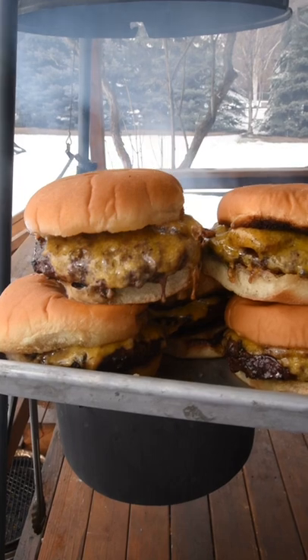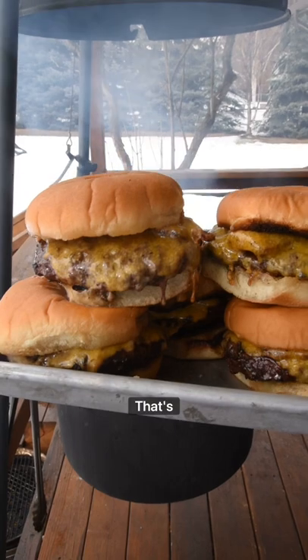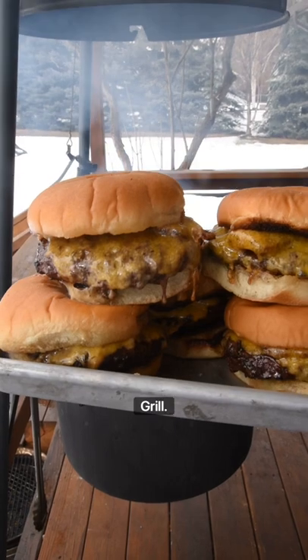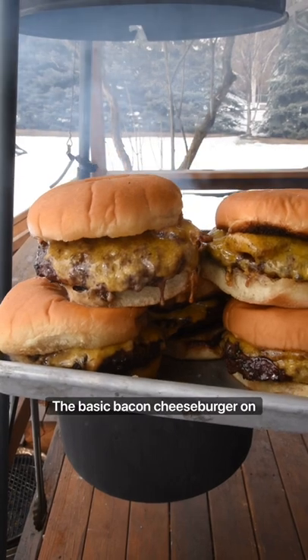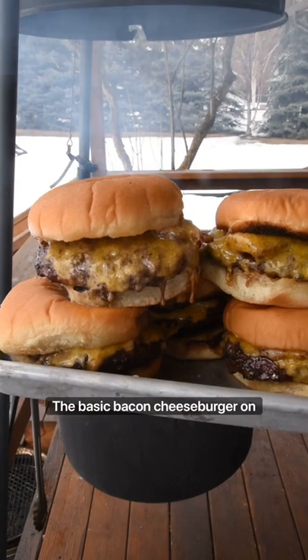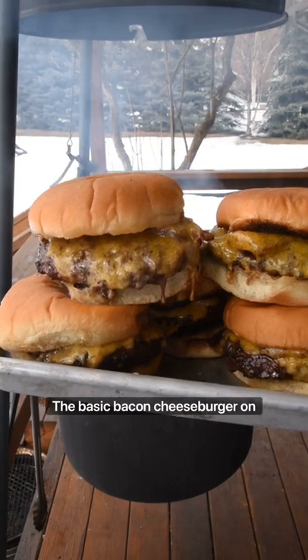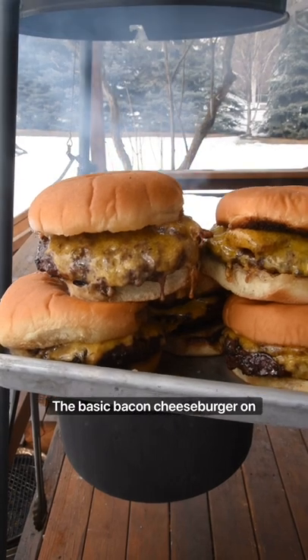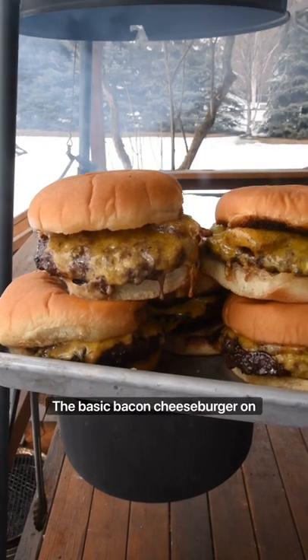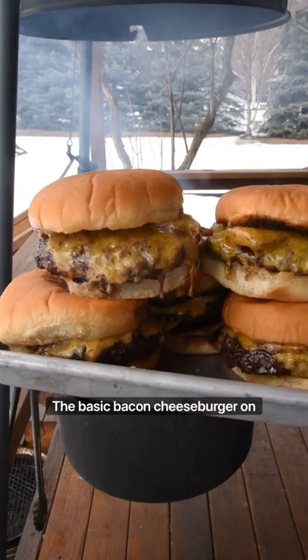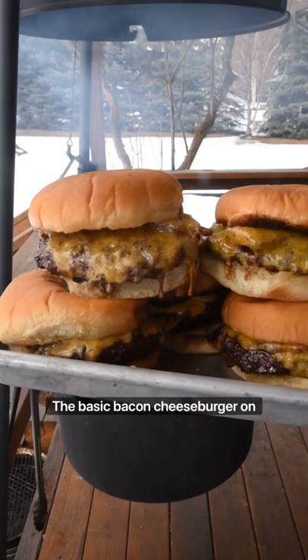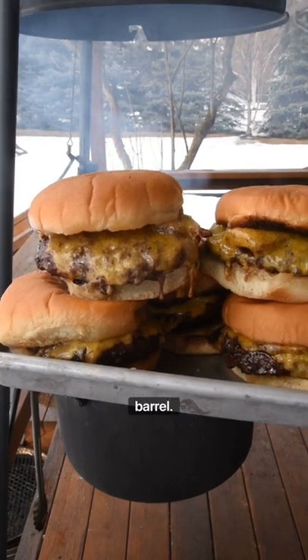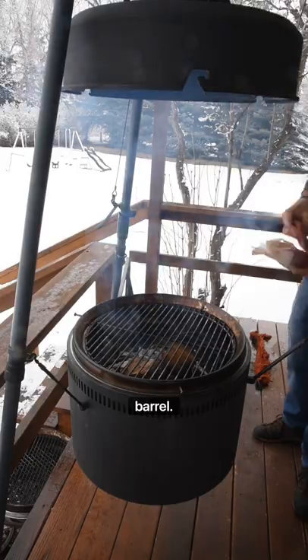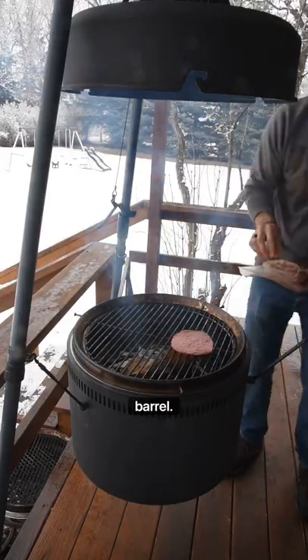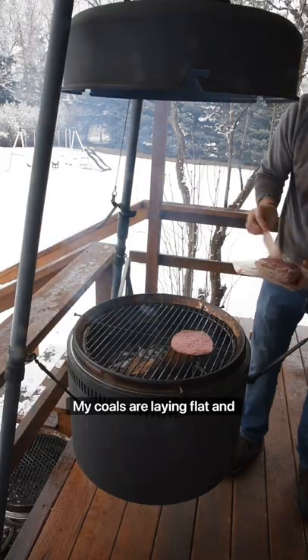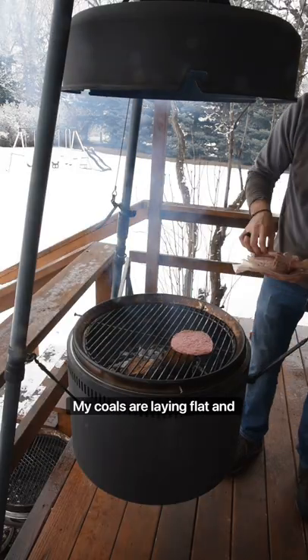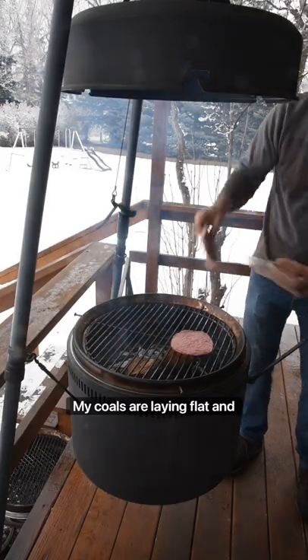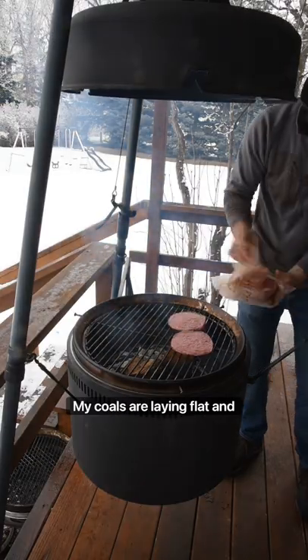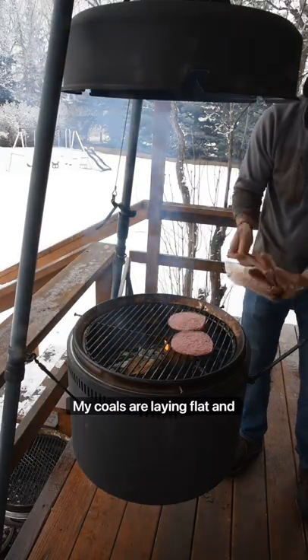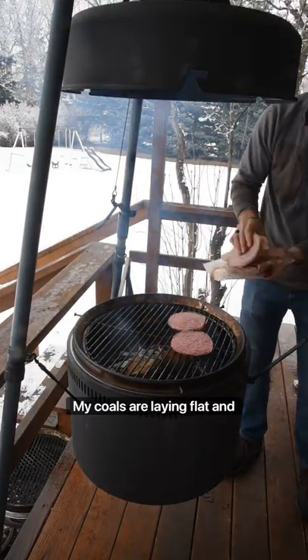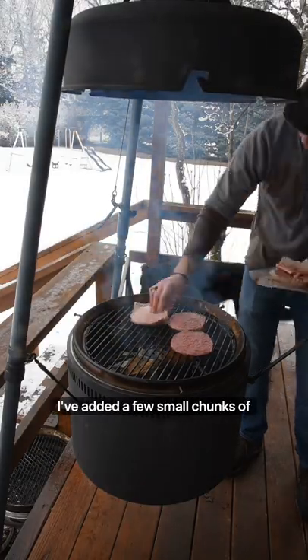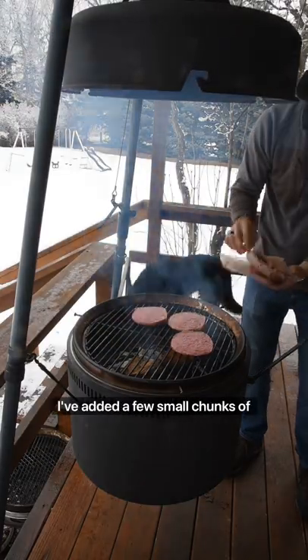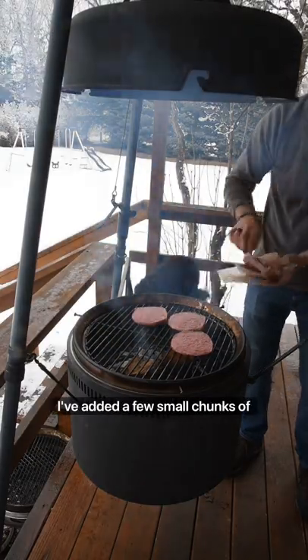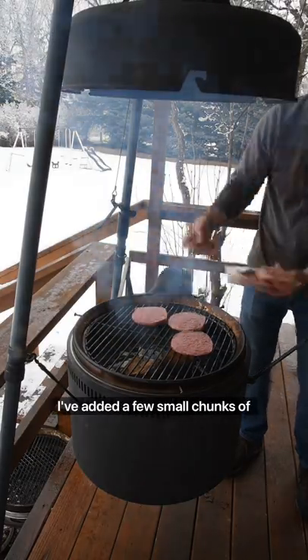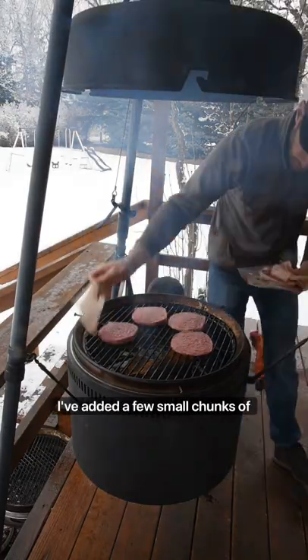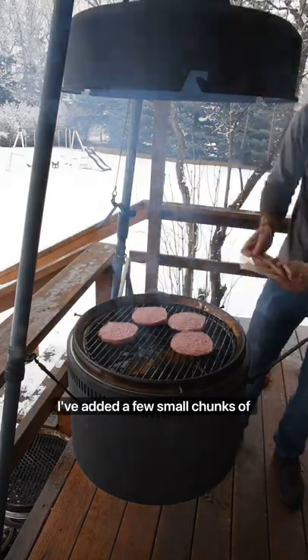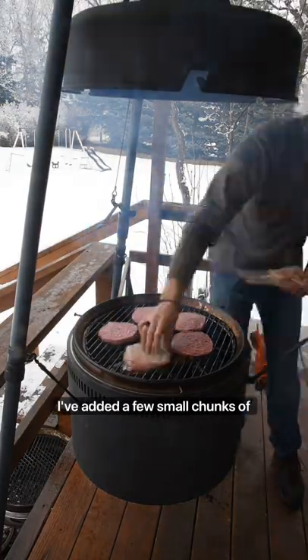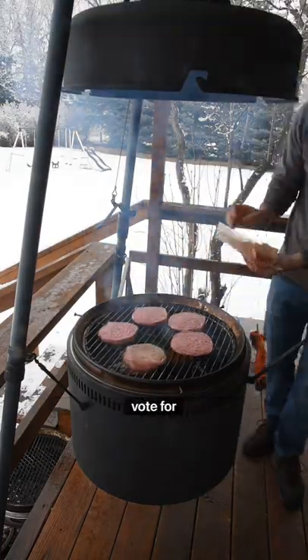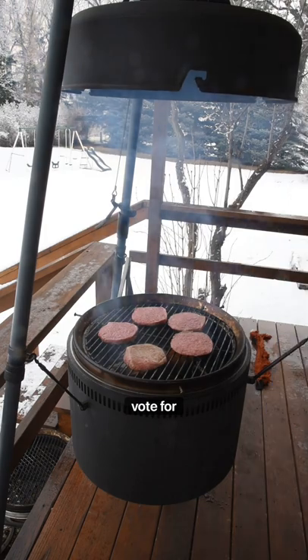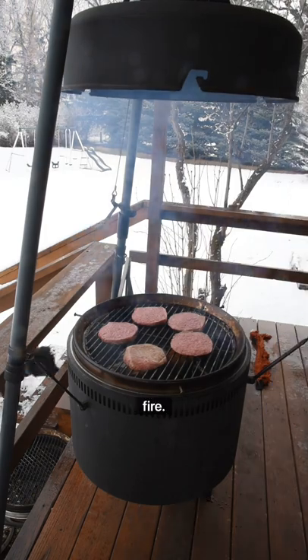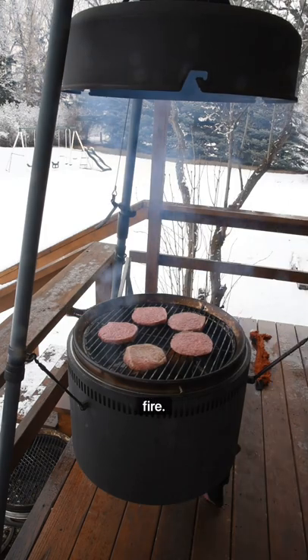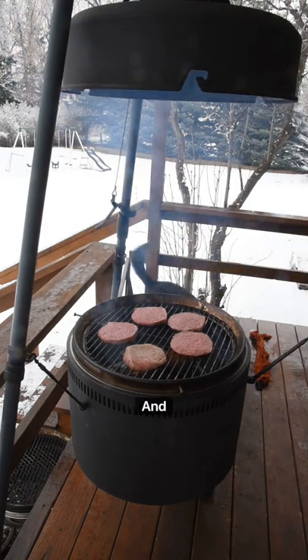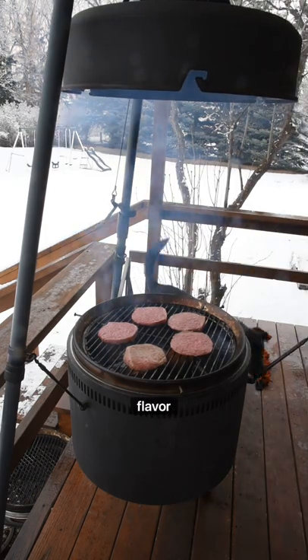Let's grill a basic bacon cheeseburger on the barrel. My coals are laying flat and I've added a few small chunks of oak for fire and flavor.